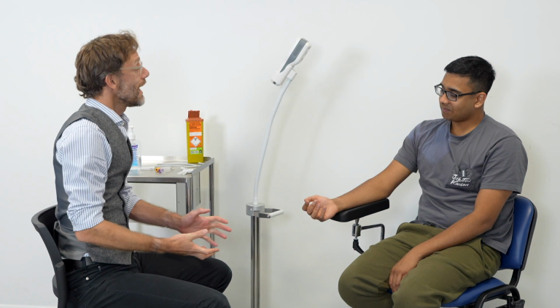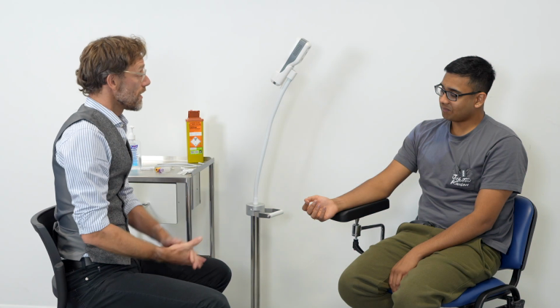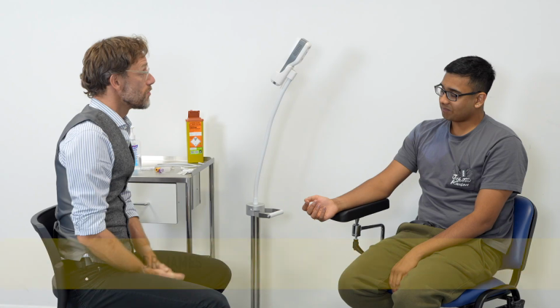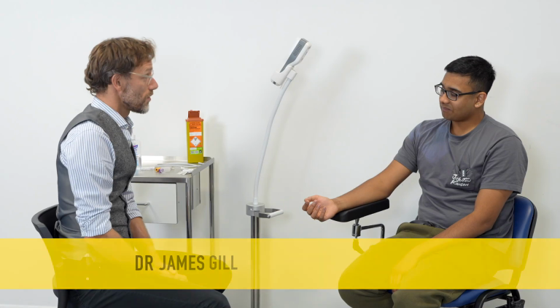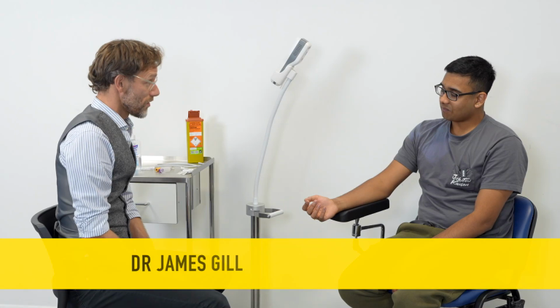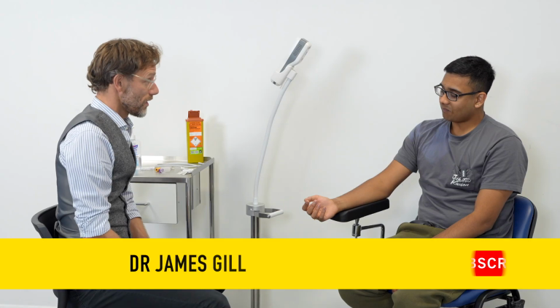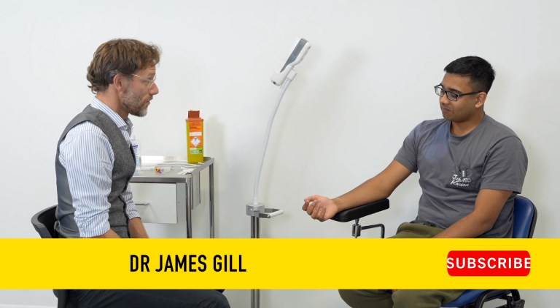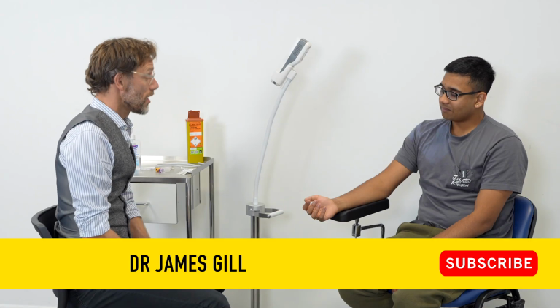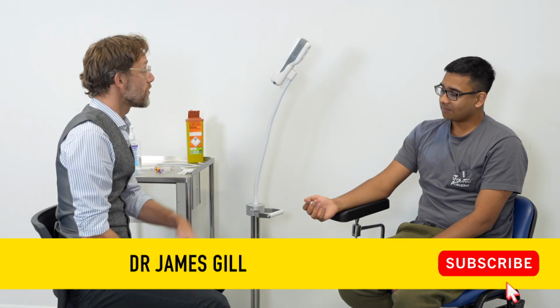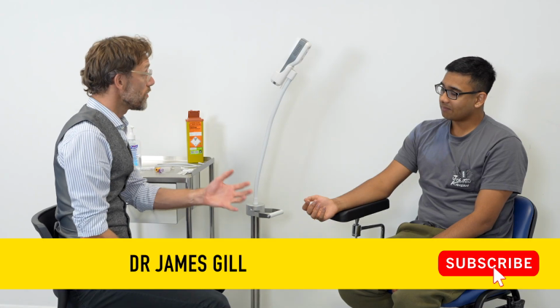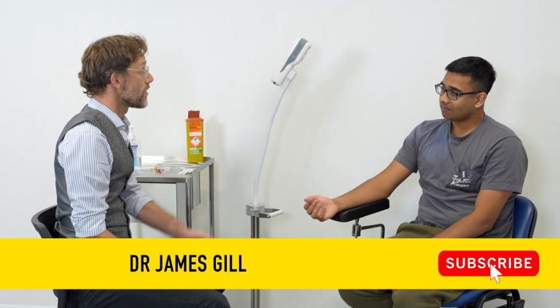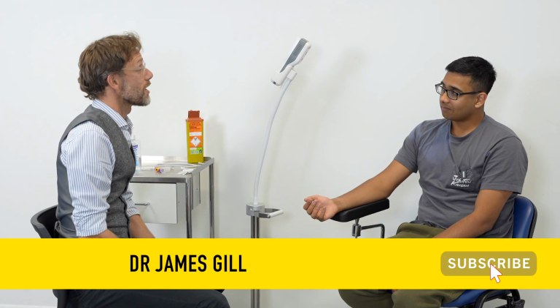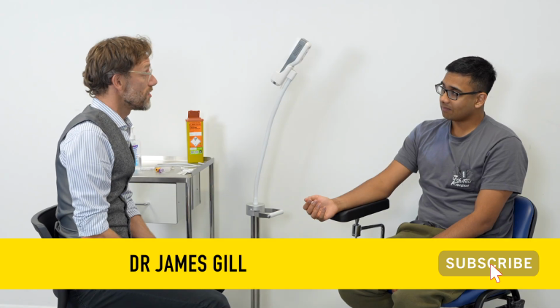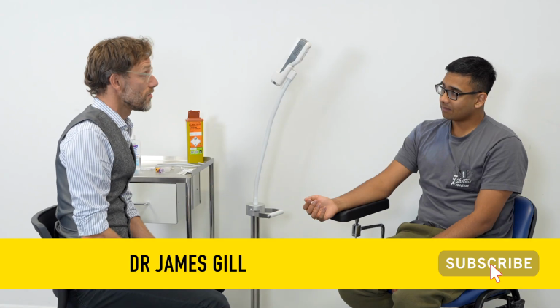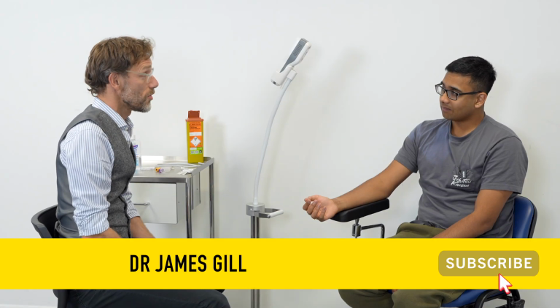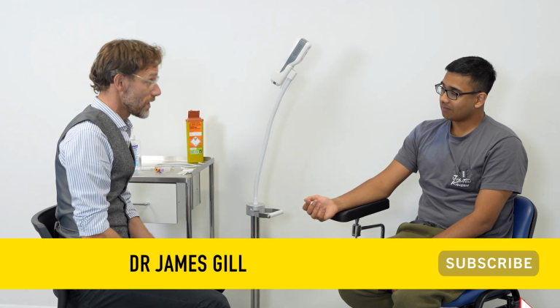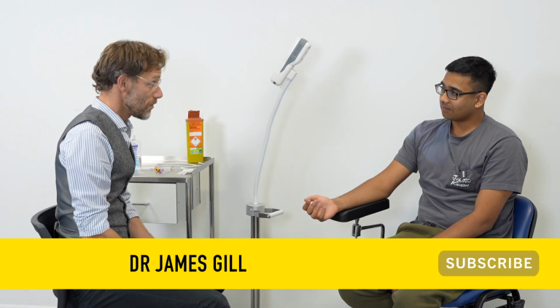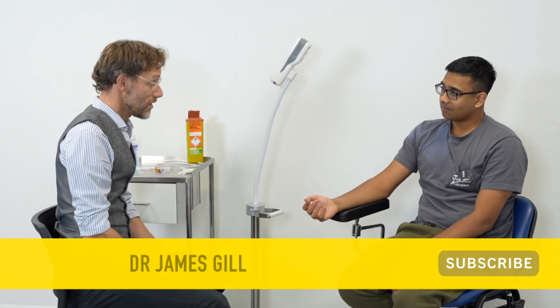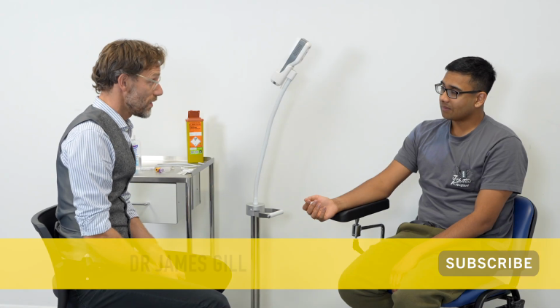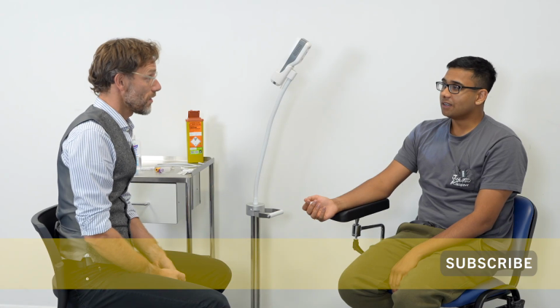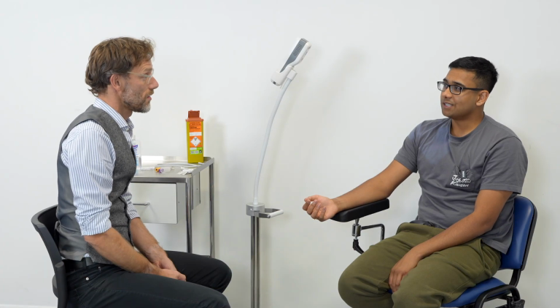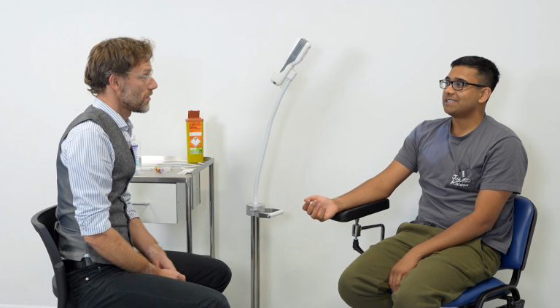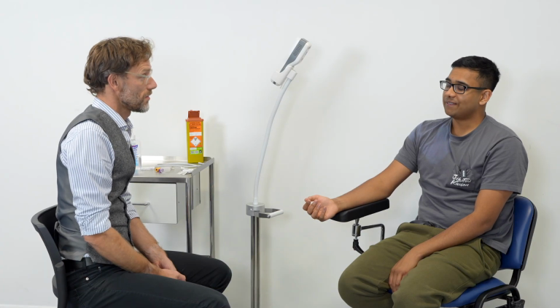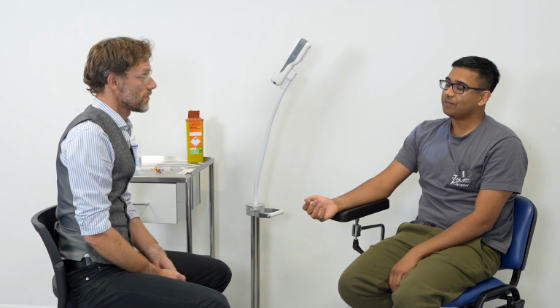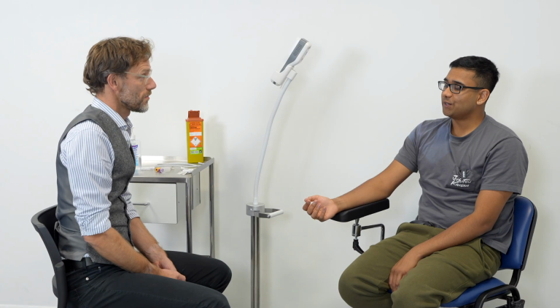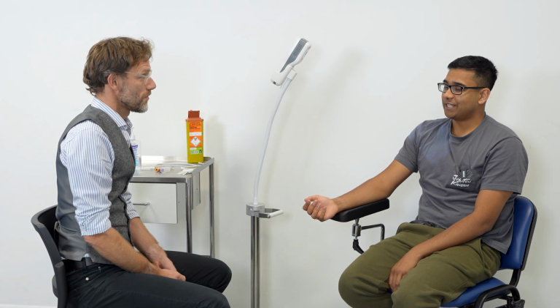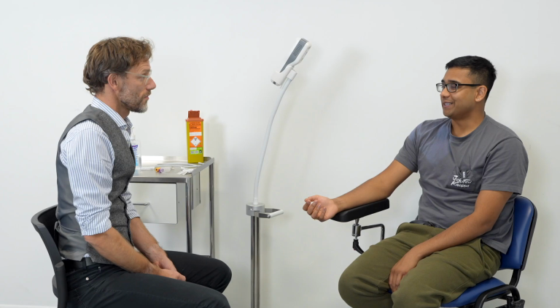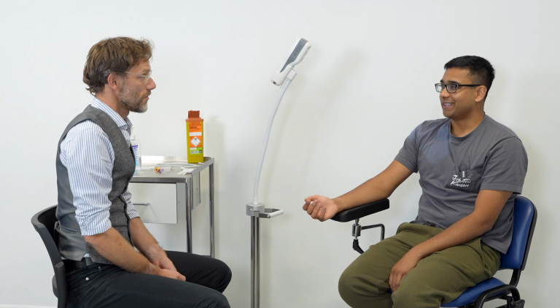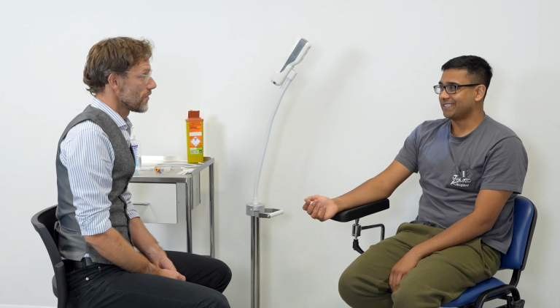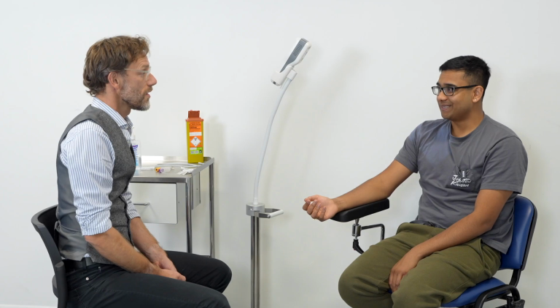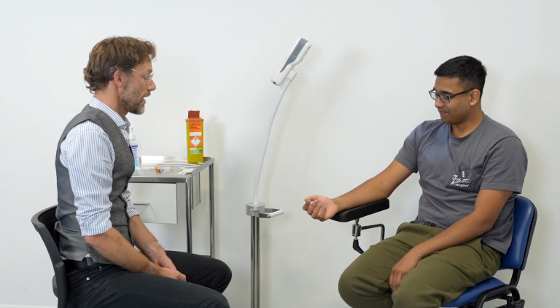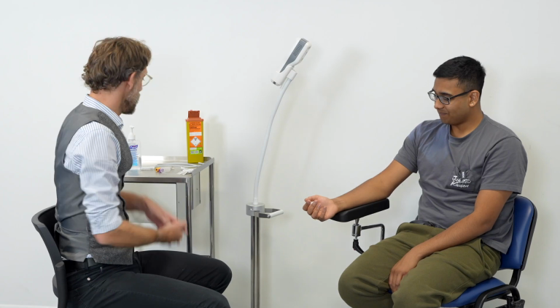Hello, my name is Dr. Gill. Before we start, can I please confirm your name and date of birth? It's Alvi Salvi, 4th of January, 2000. Thank you.